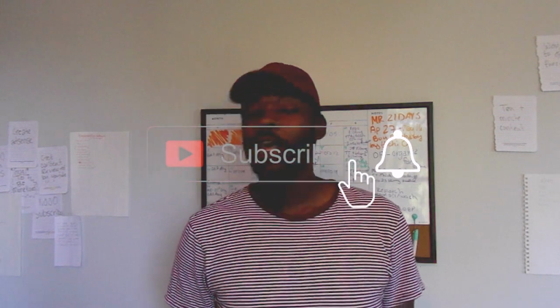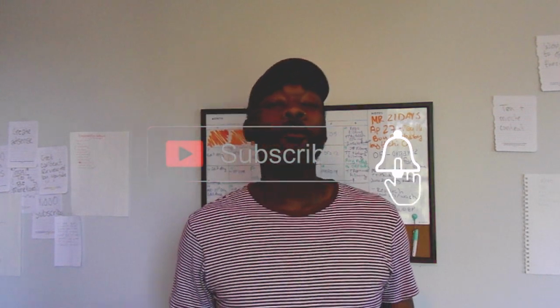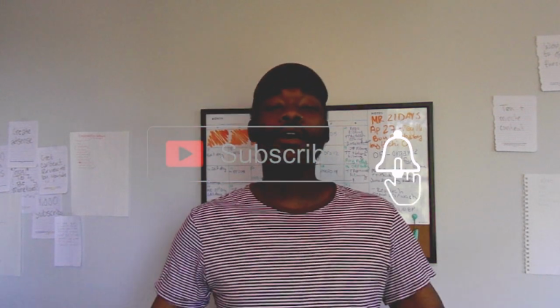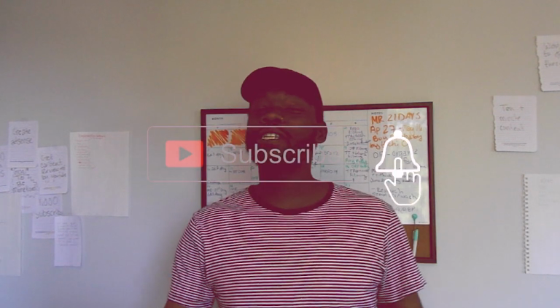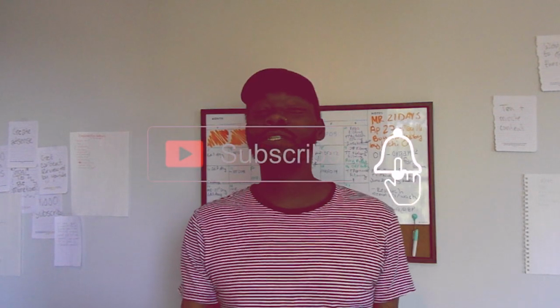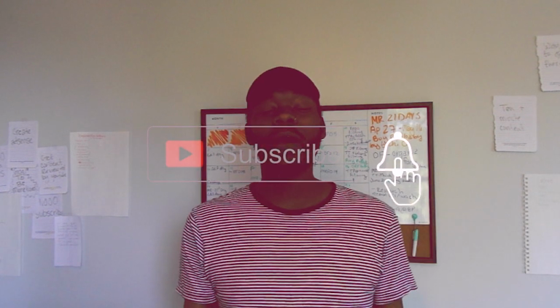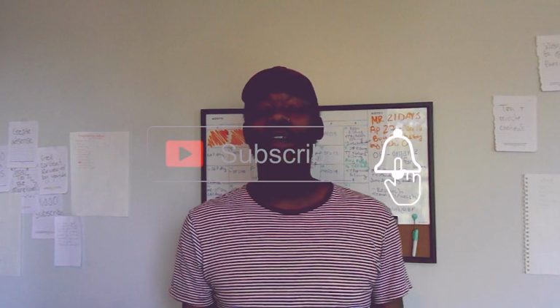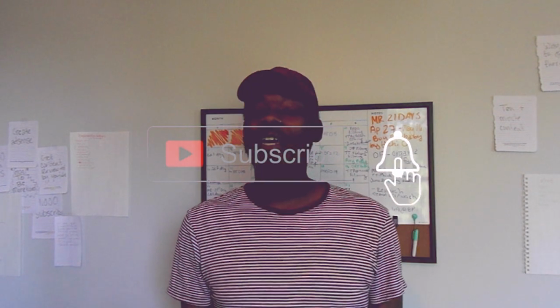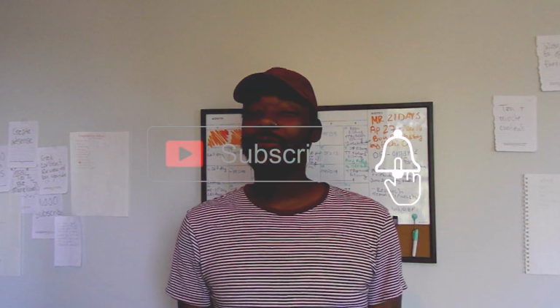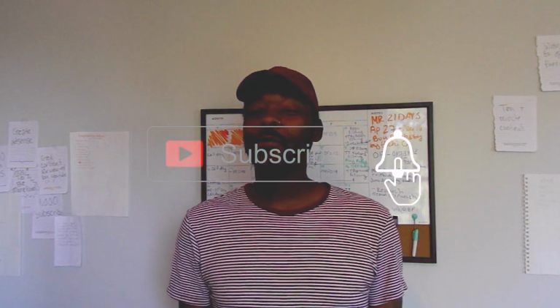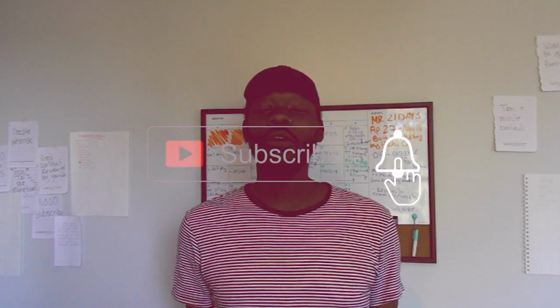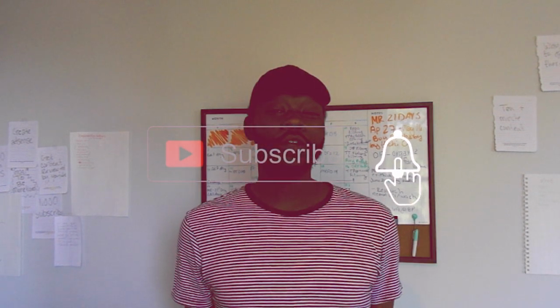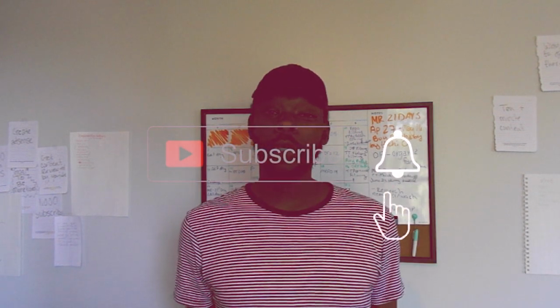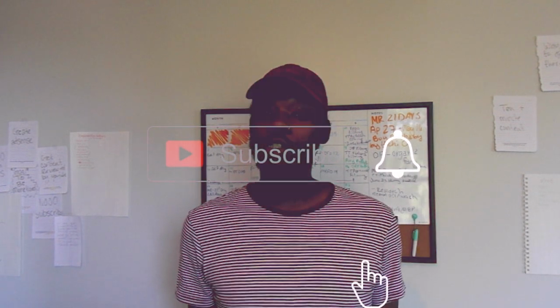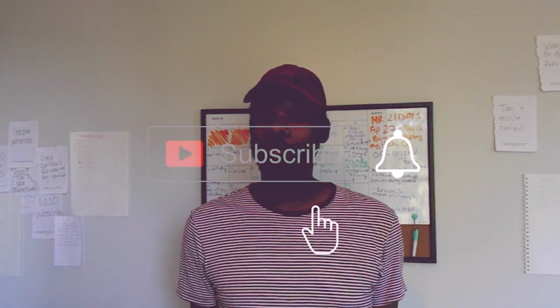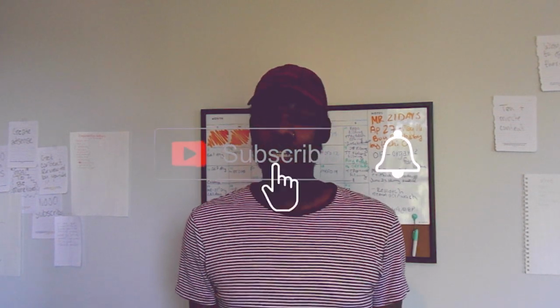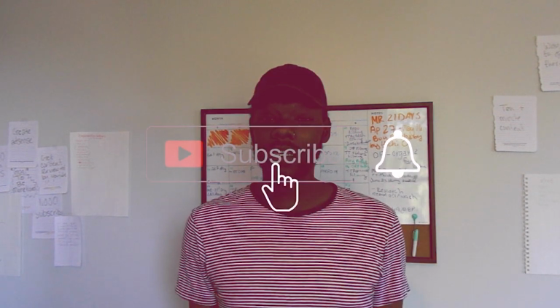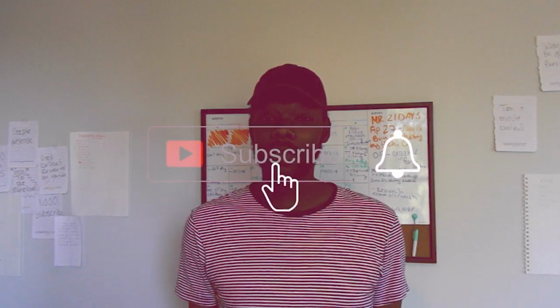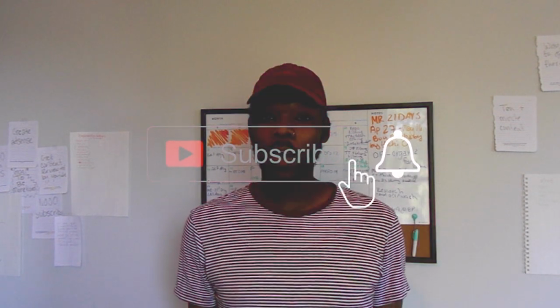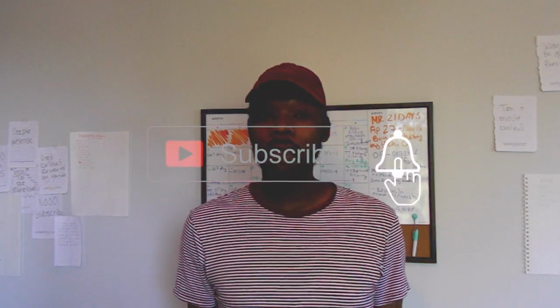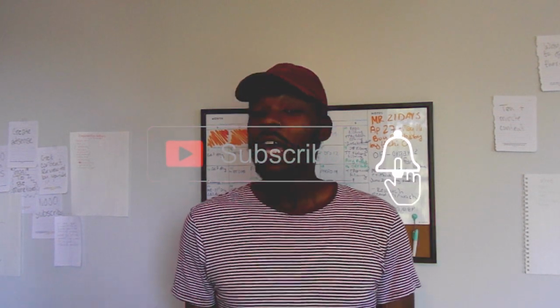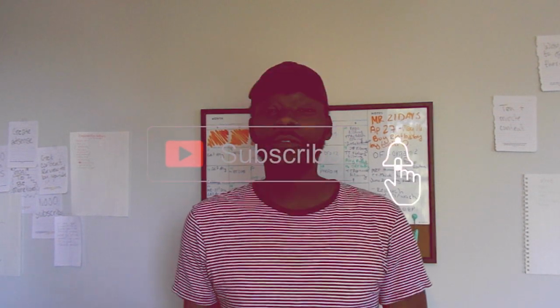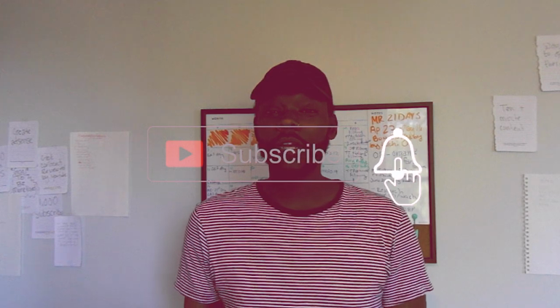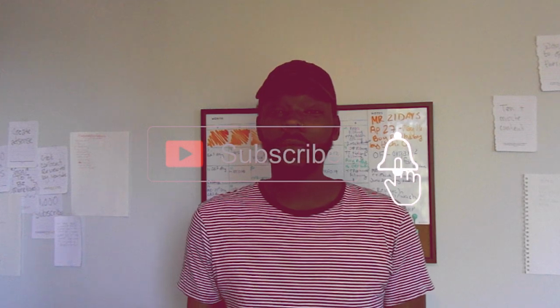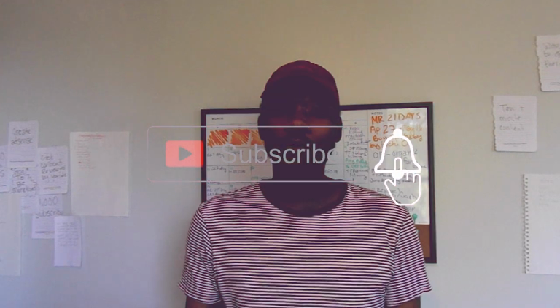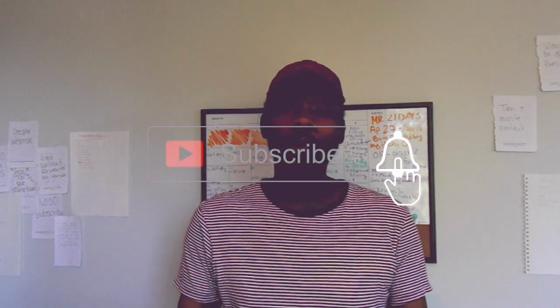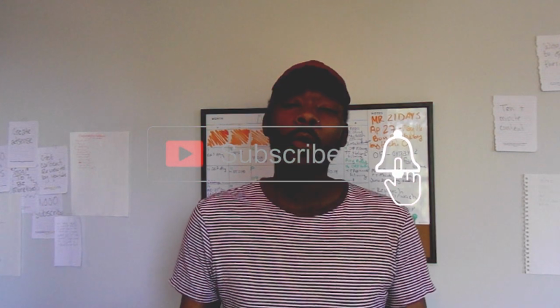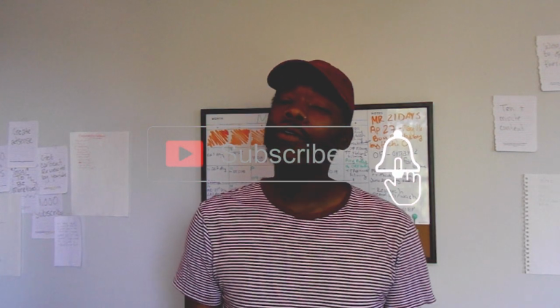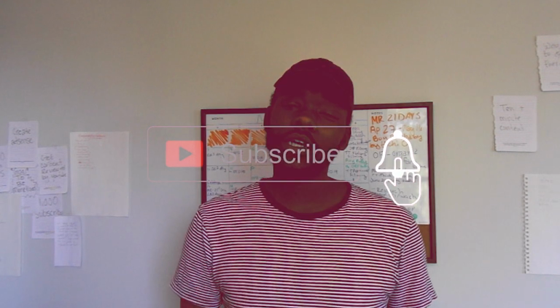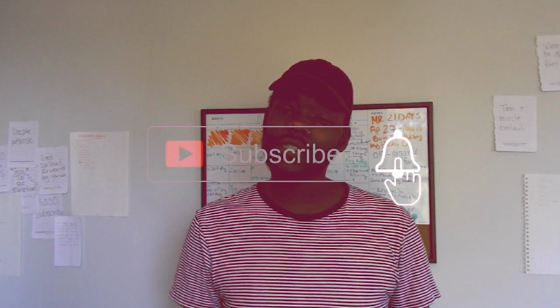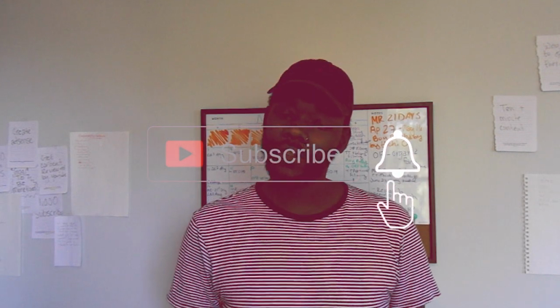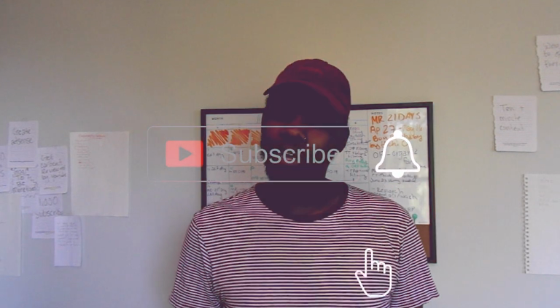What's up, what's good, what's poppin'? I'm AJ Munro. If you're new here, don't forget to like and subscribe. If you've been here before, what have you done to change your life?